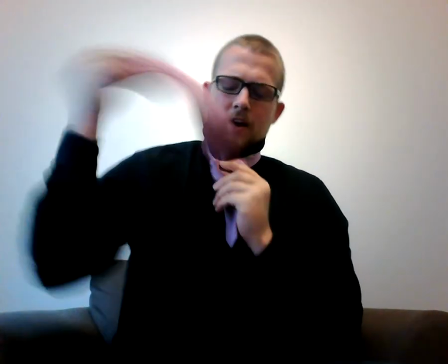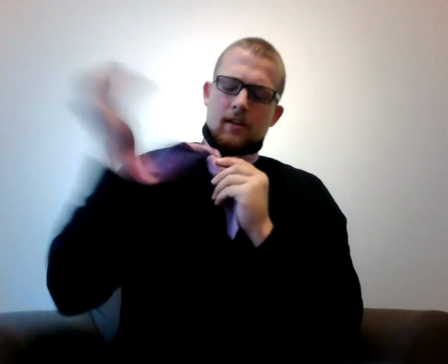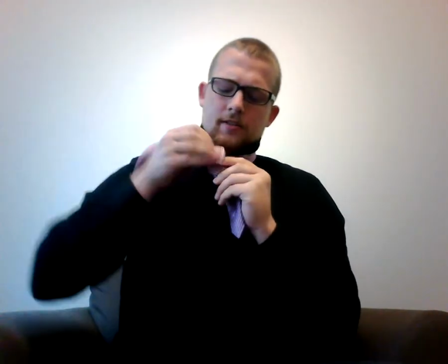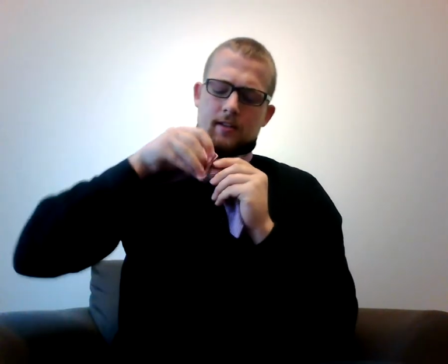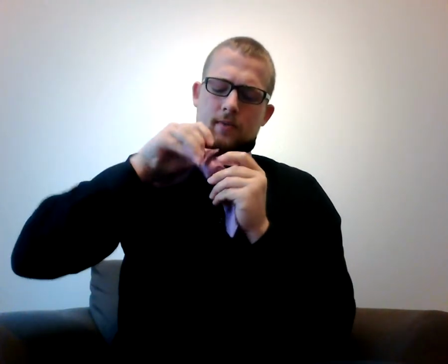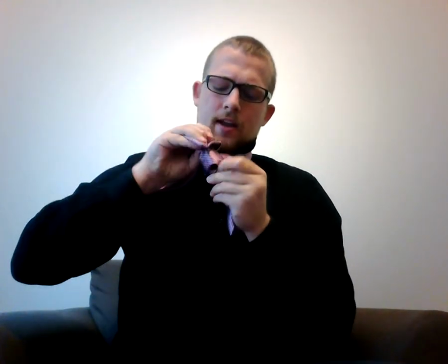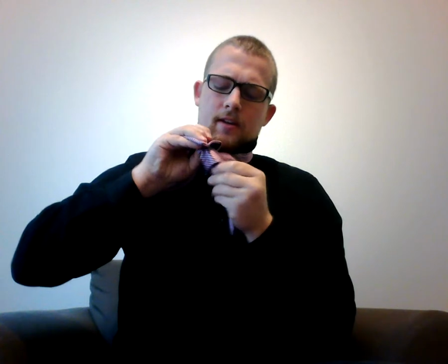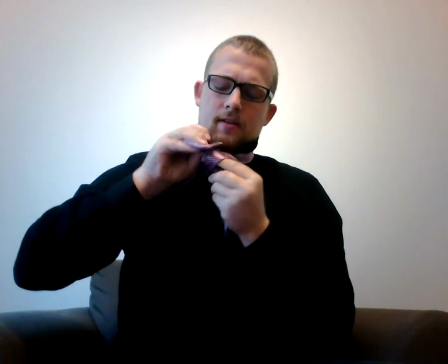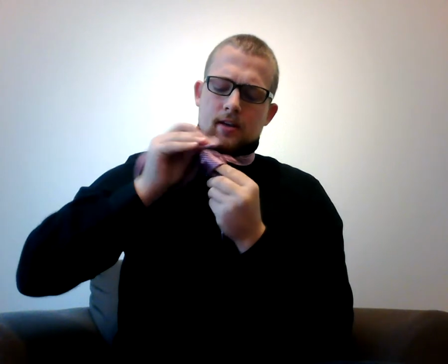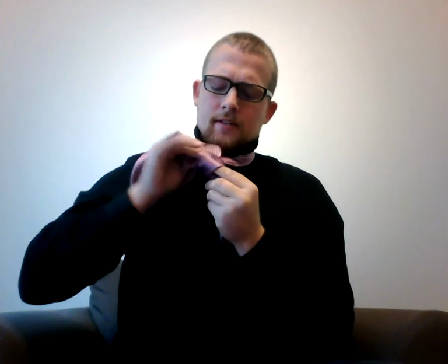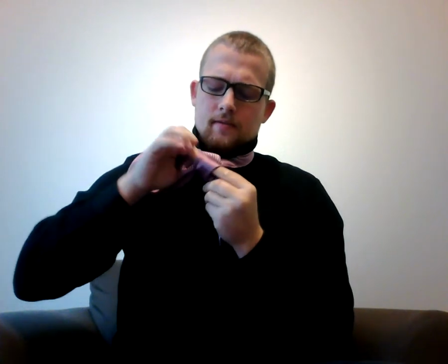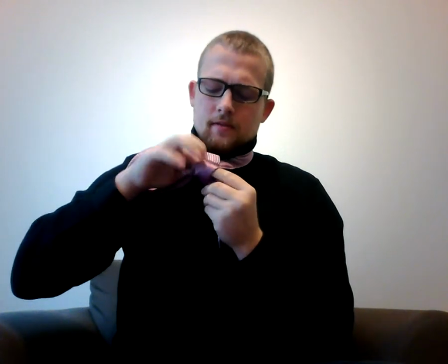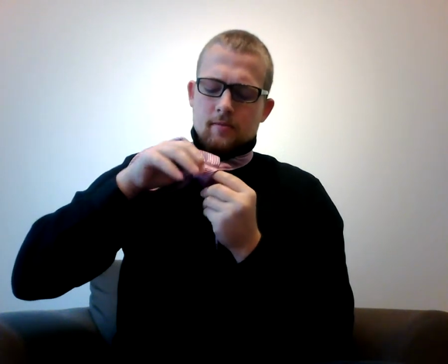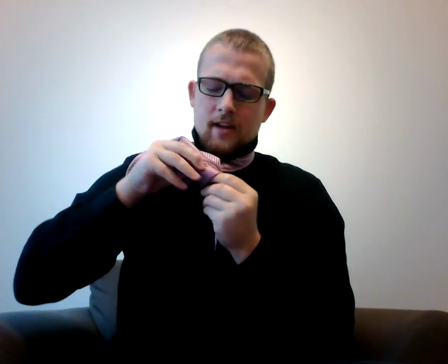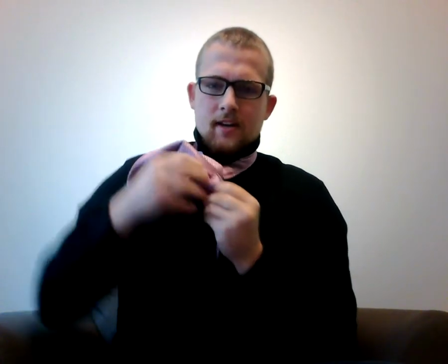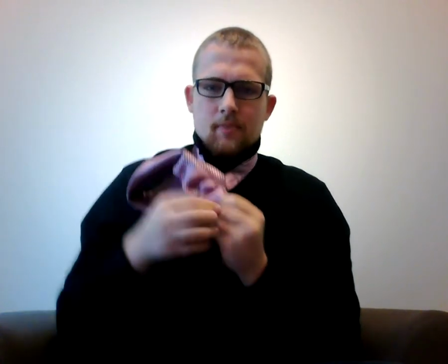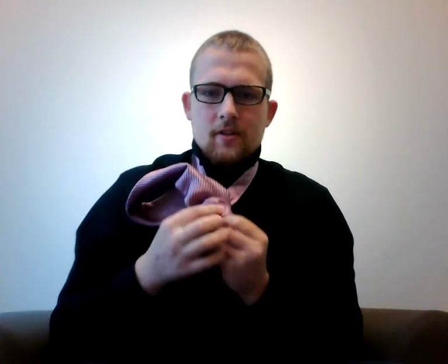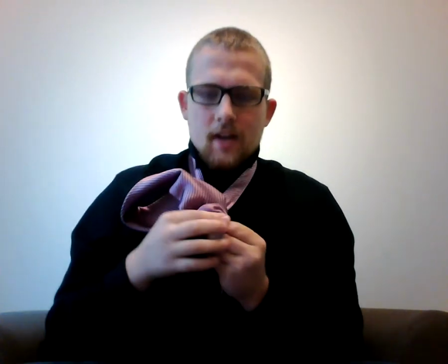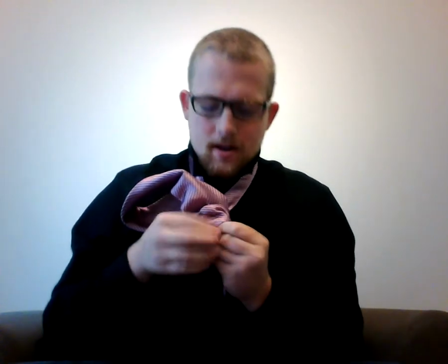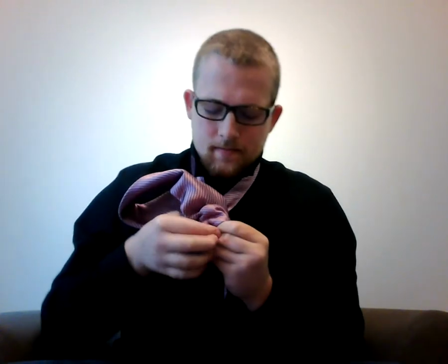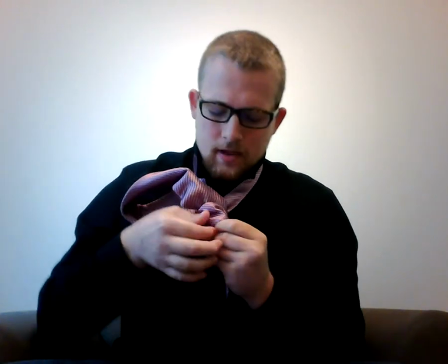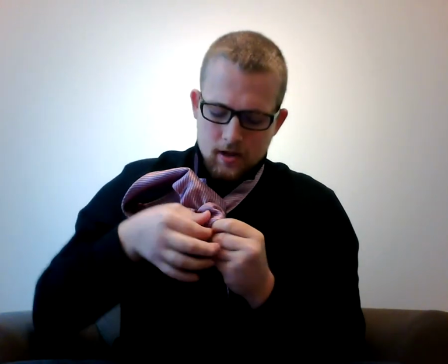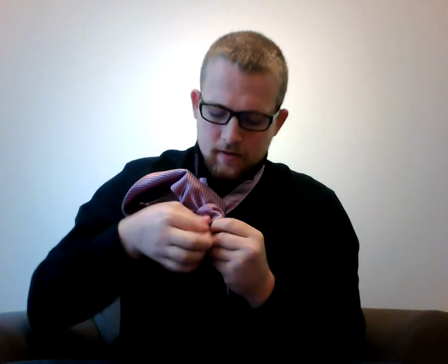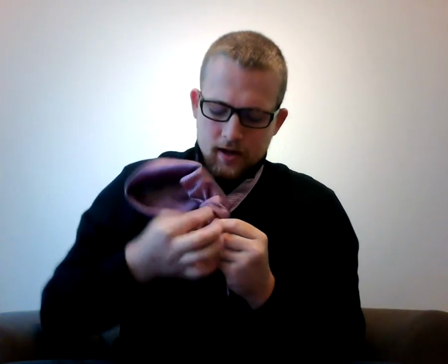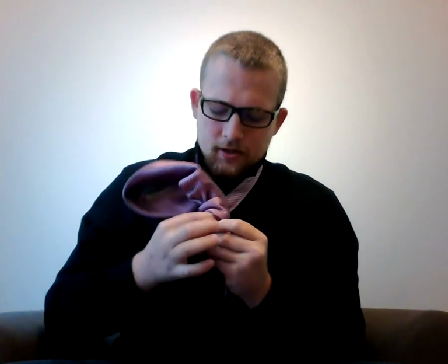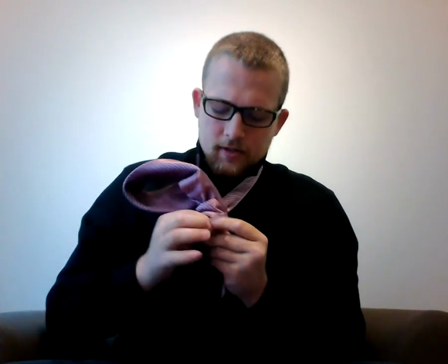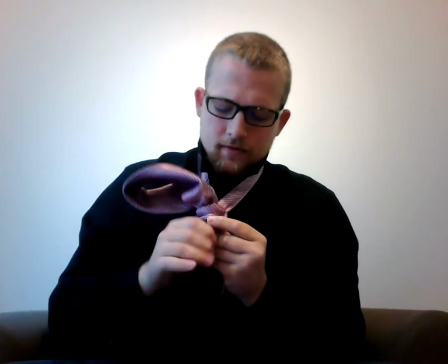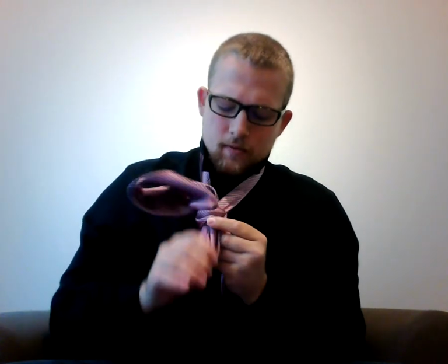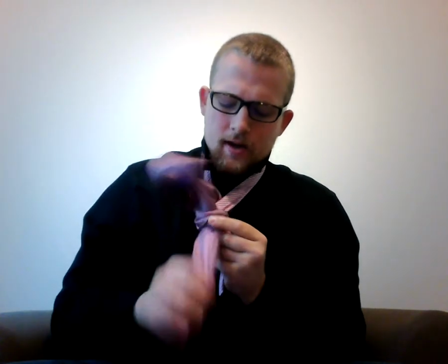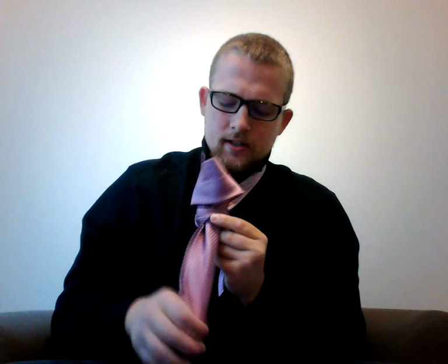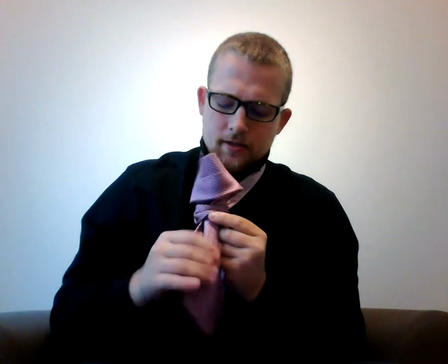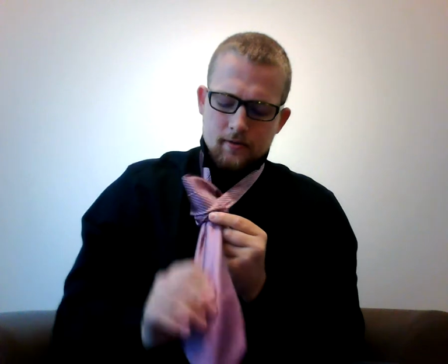Finally, you take this wide end and, as you have been maintaining pressure on the knot, you have a nice crease for the wide end to slide through.